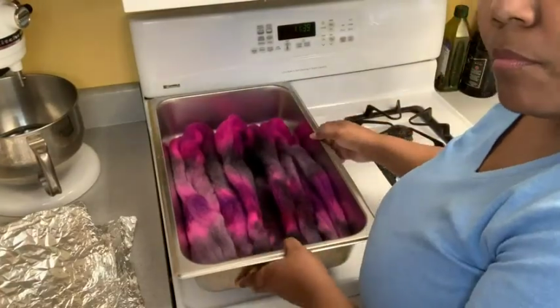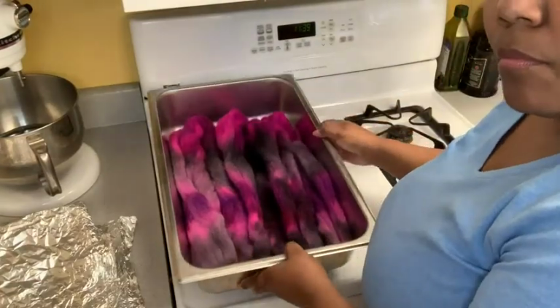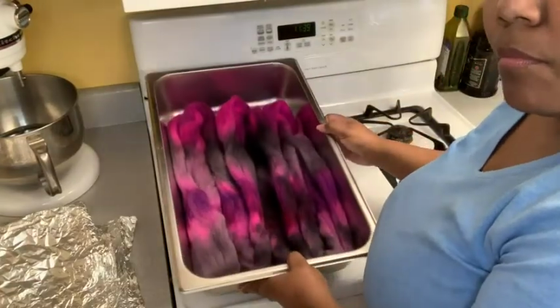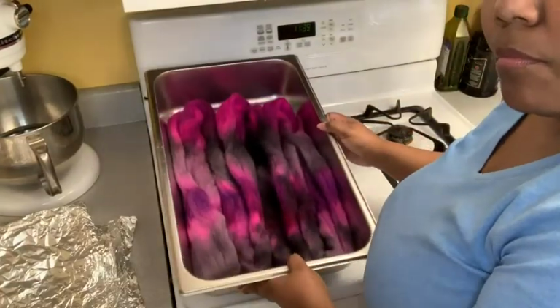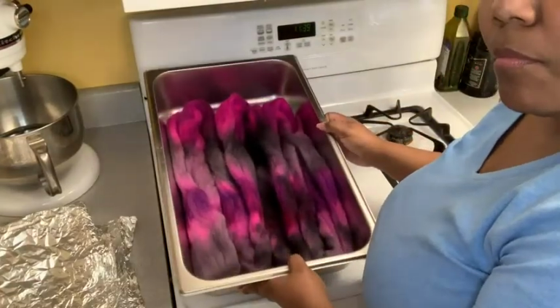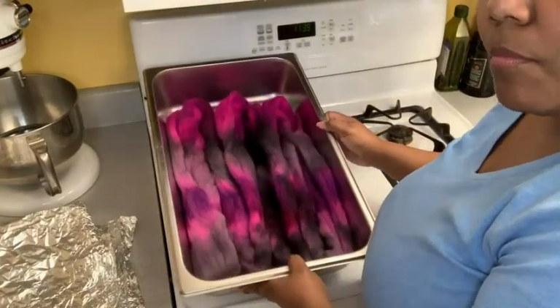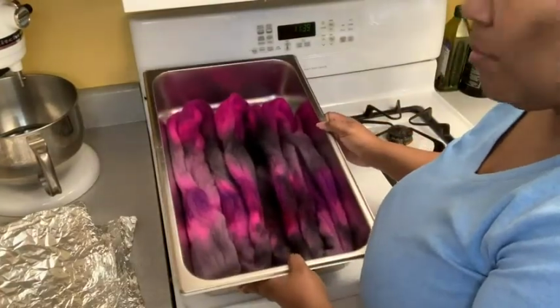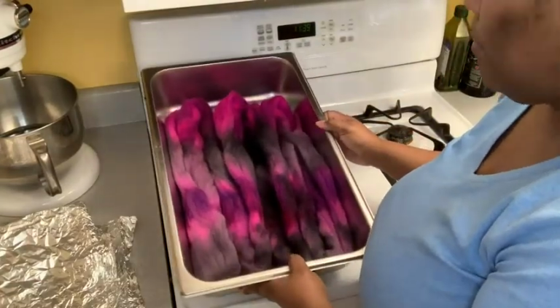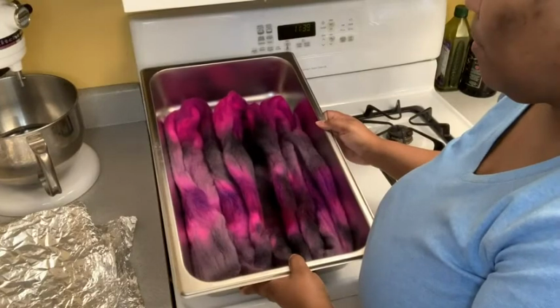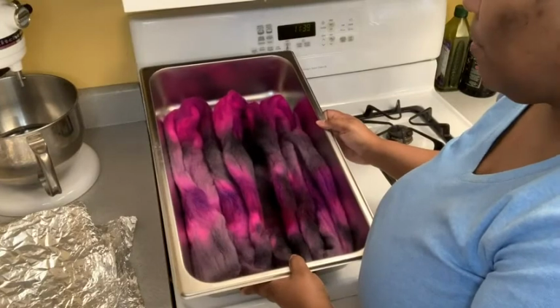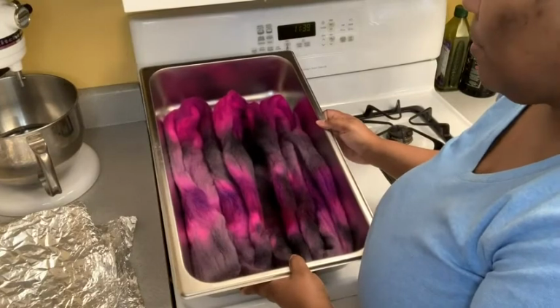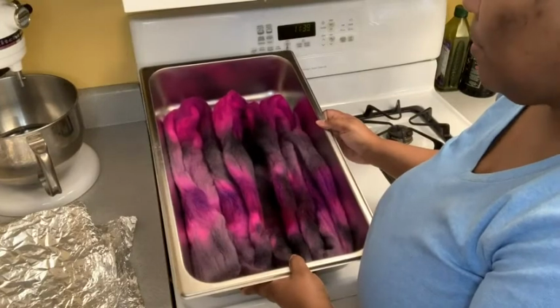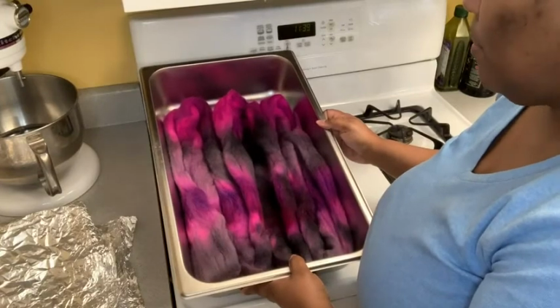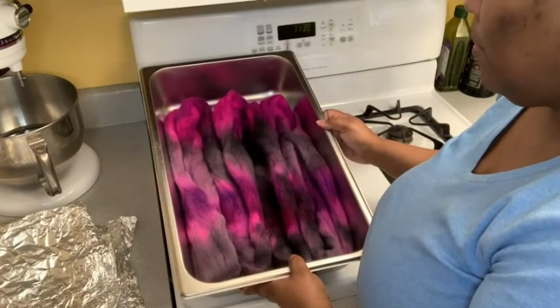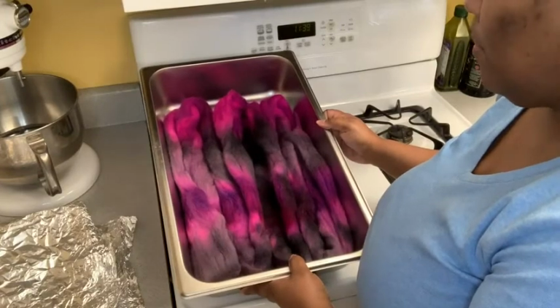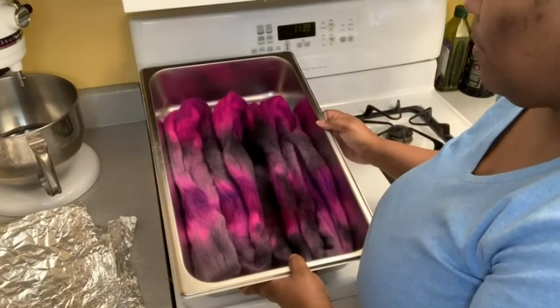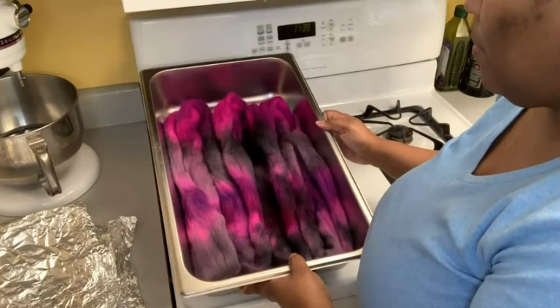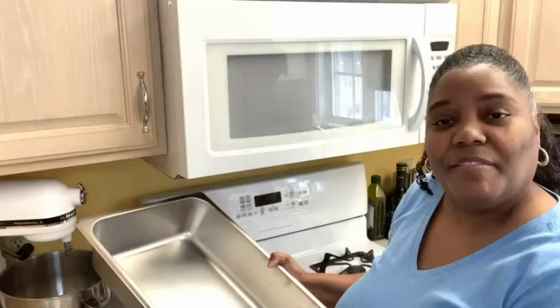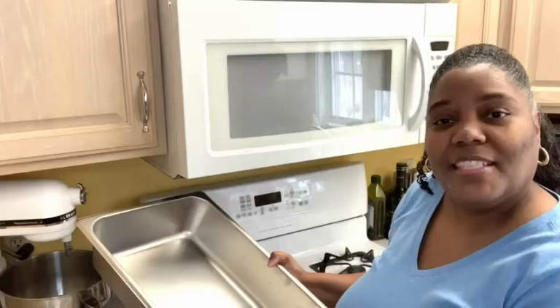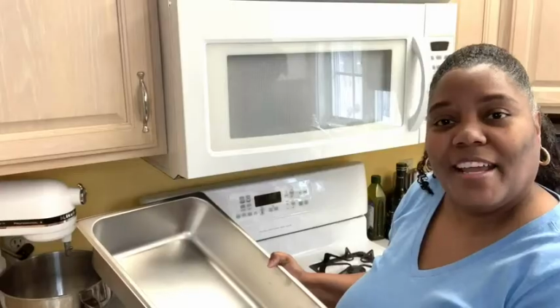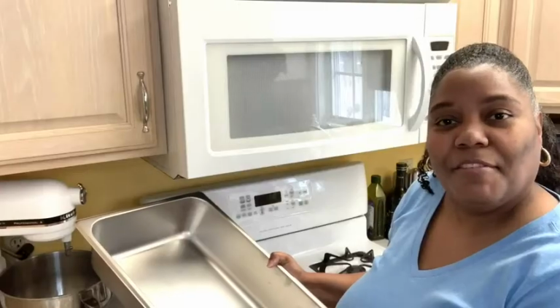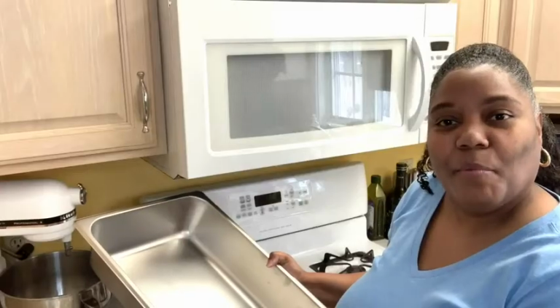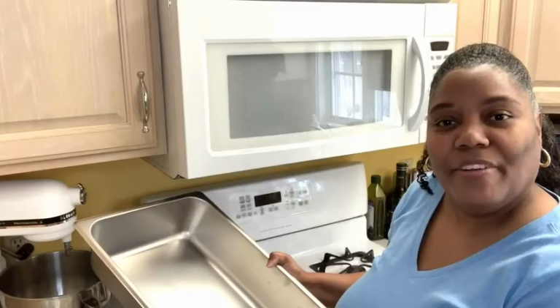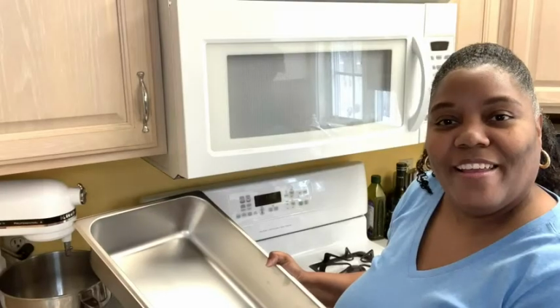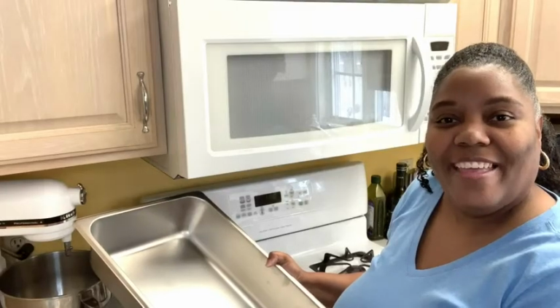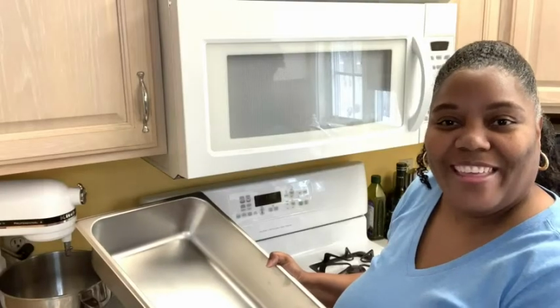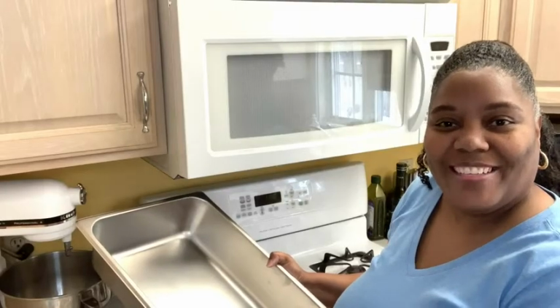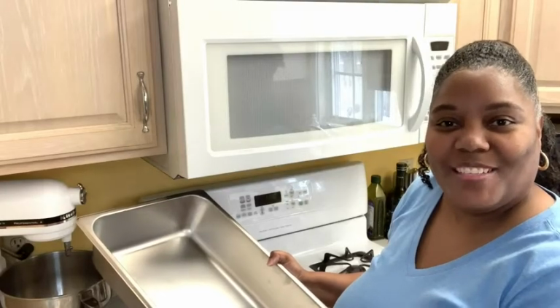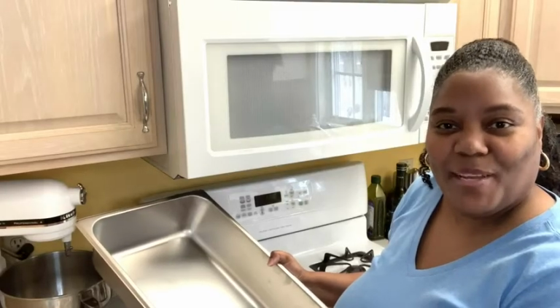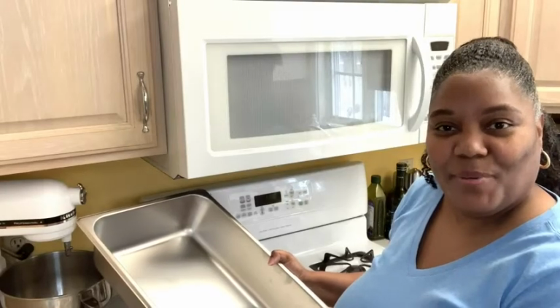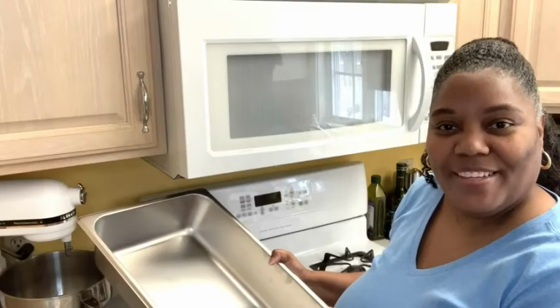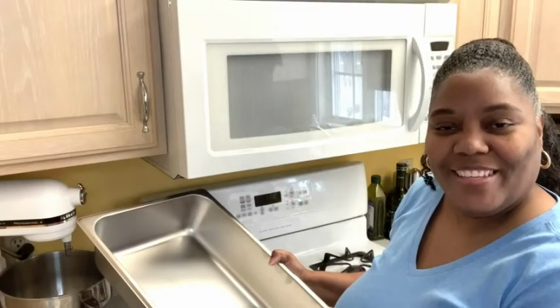This pan is really good for someone who loves to dye fiber, and that's my point of view.